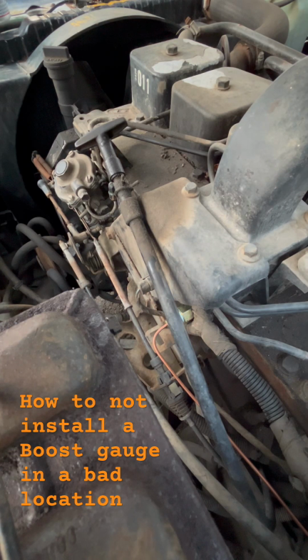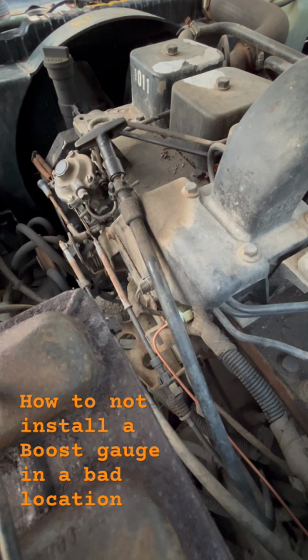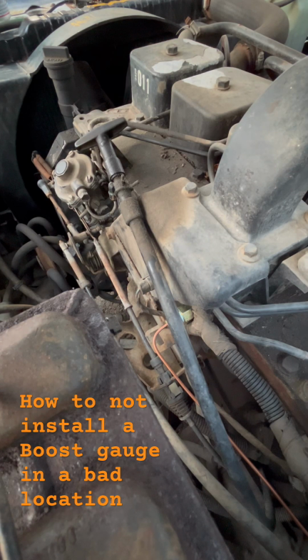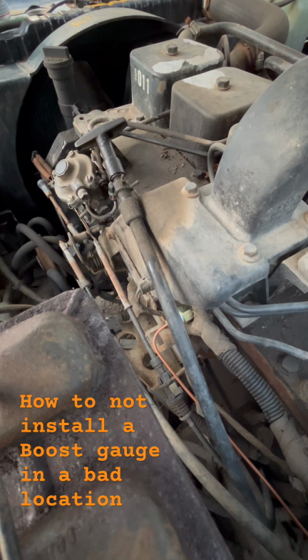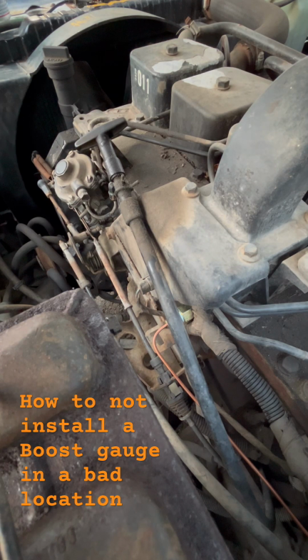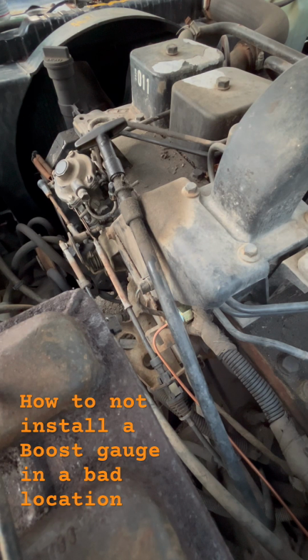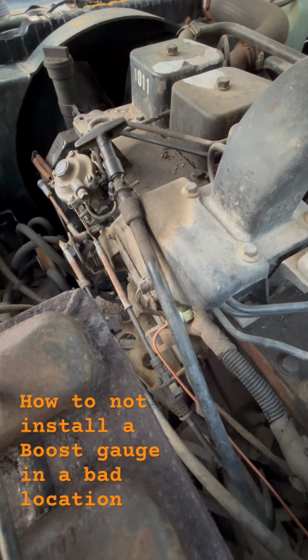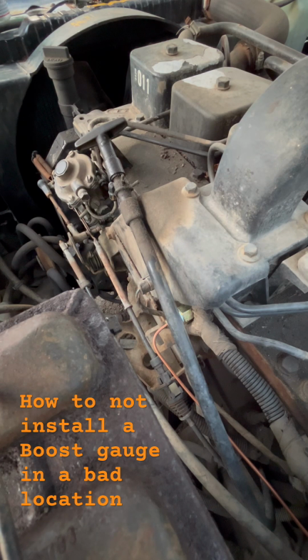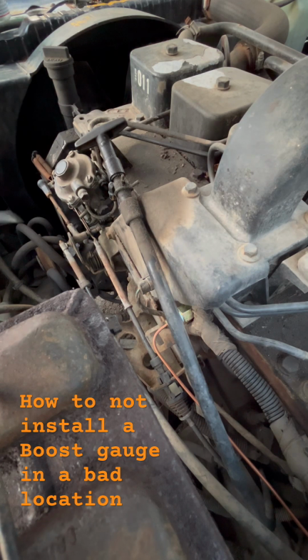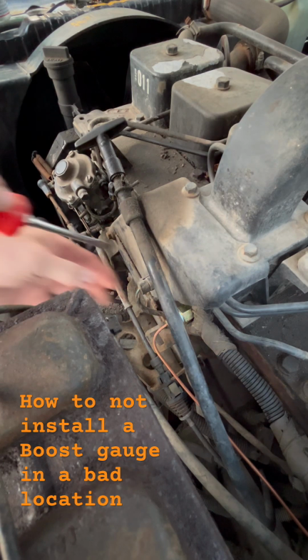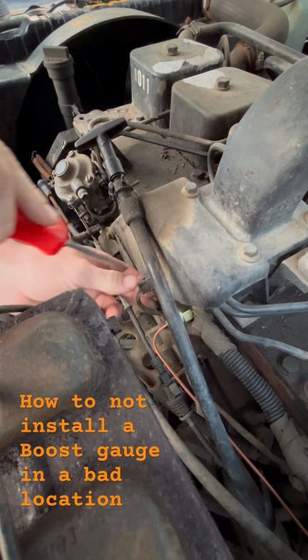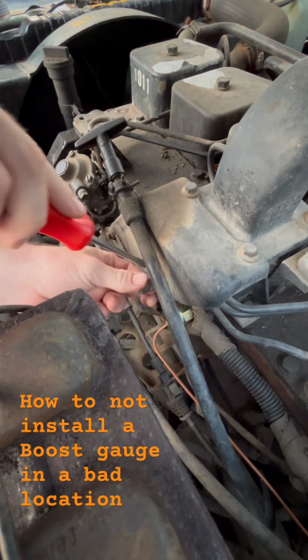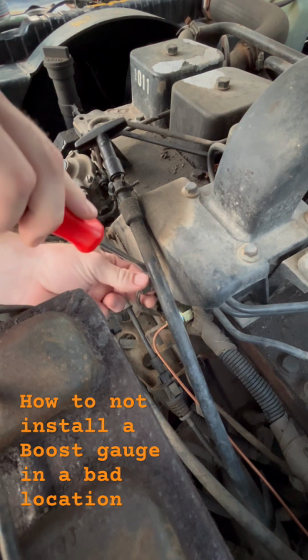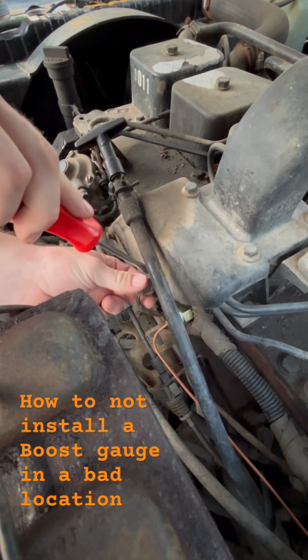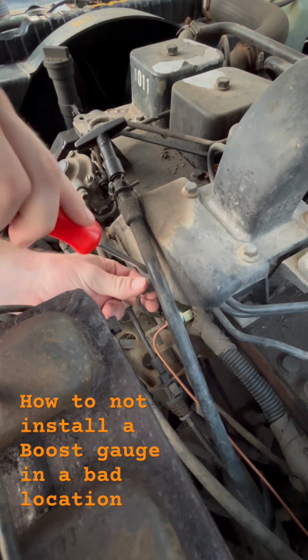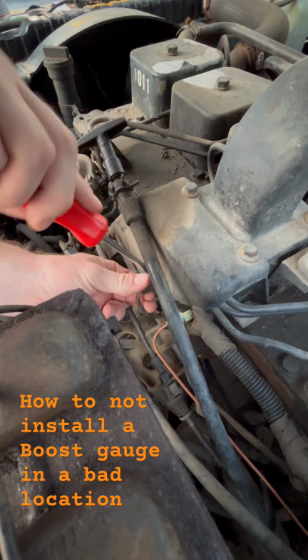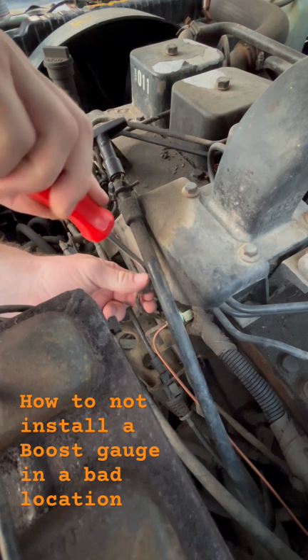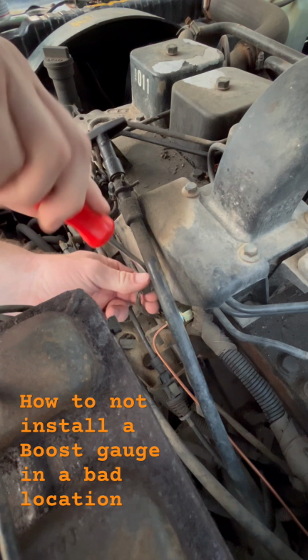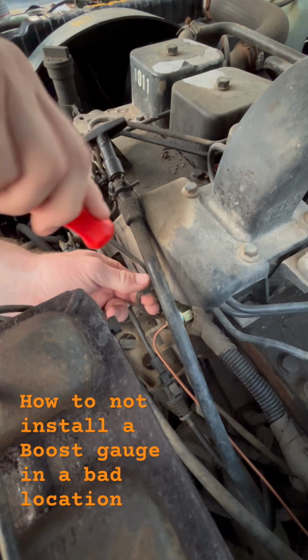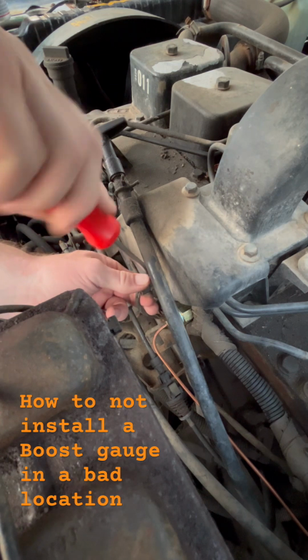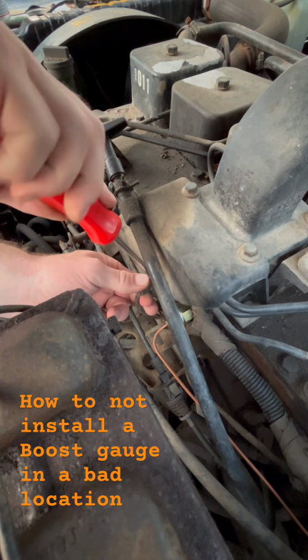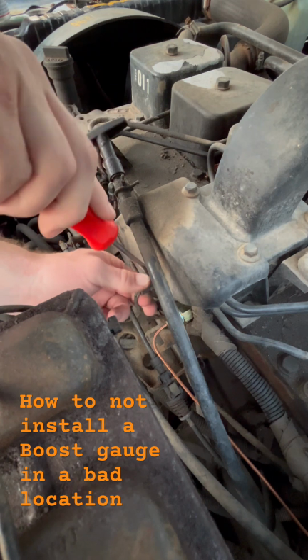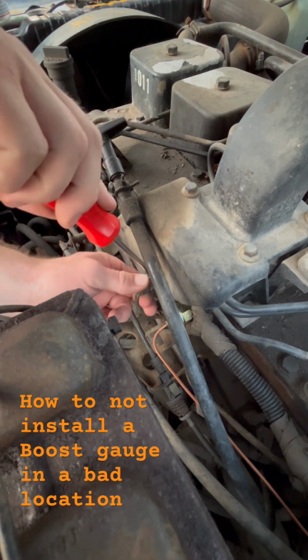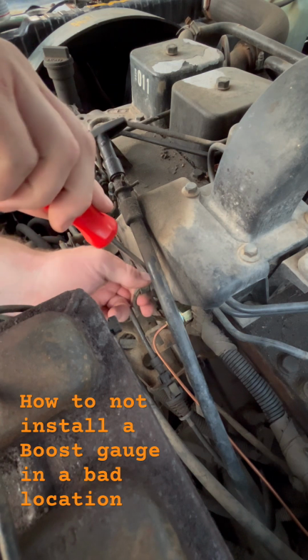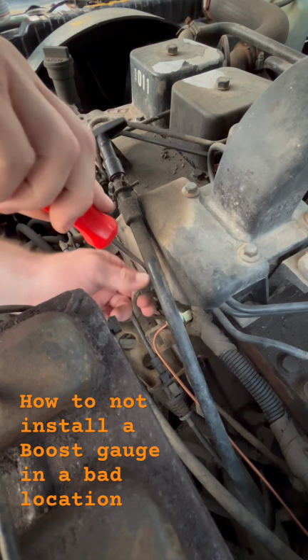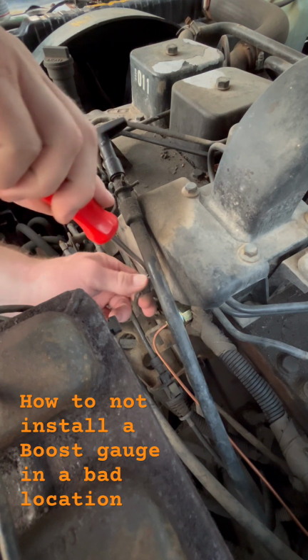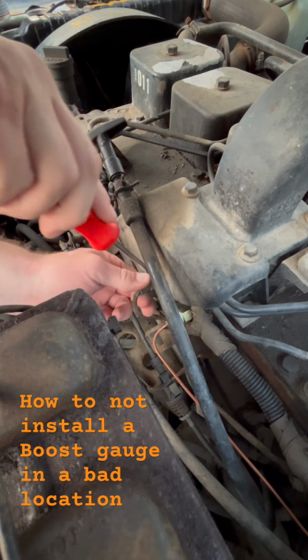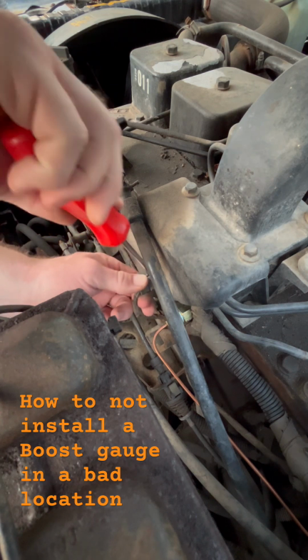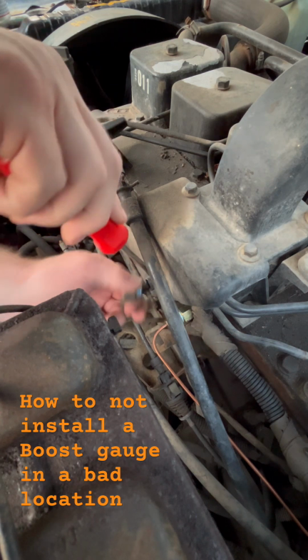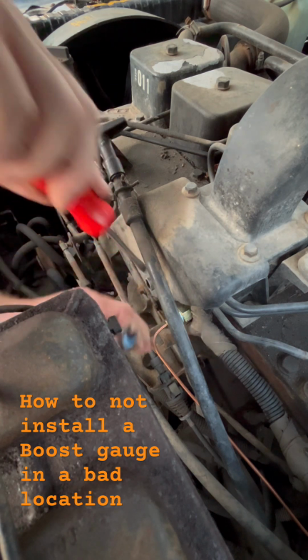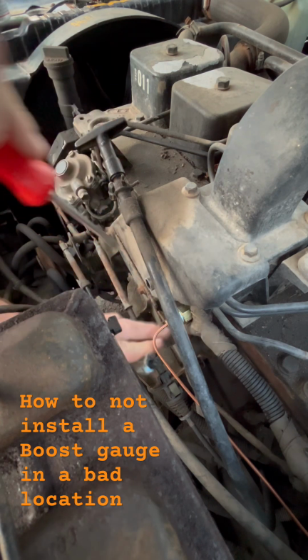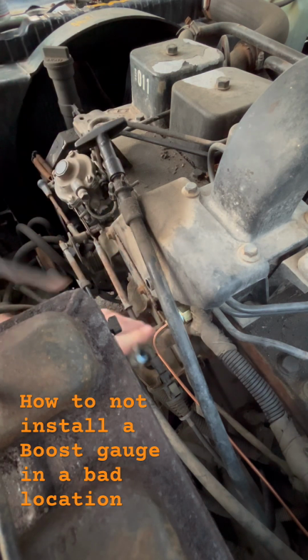All right, so we're going to try to take this connector off of here without breaking too much. Wiggle, wiggle. There we go.